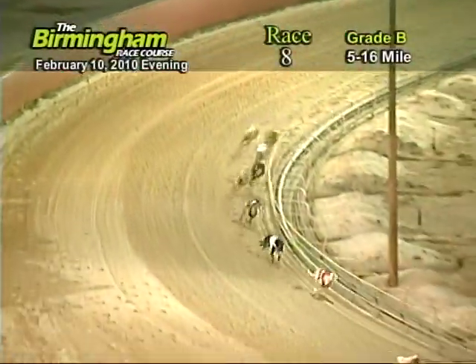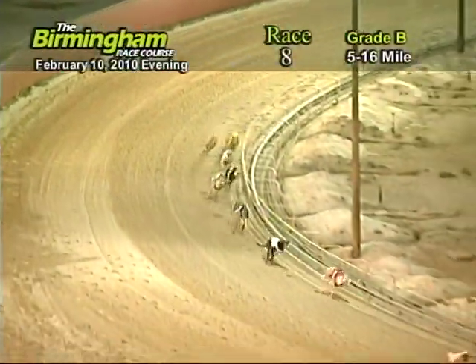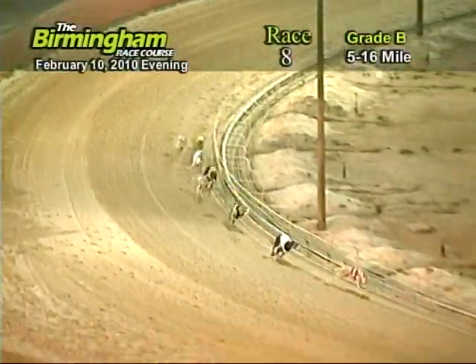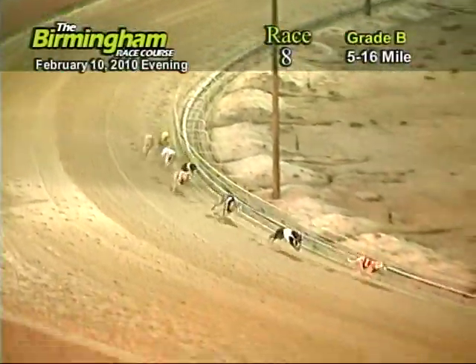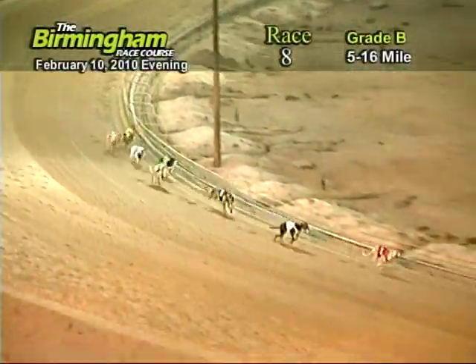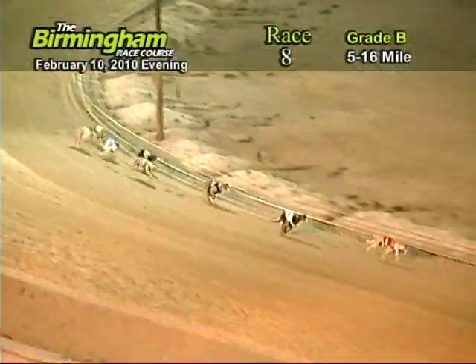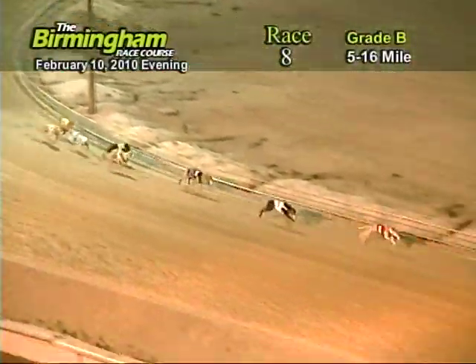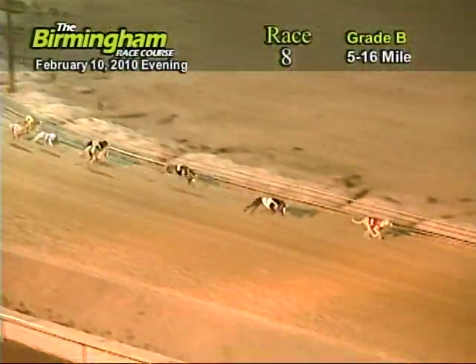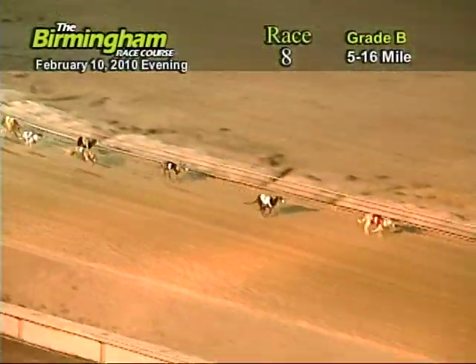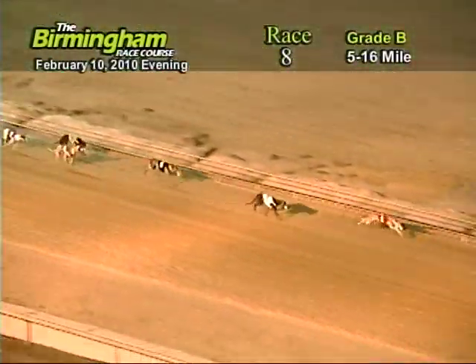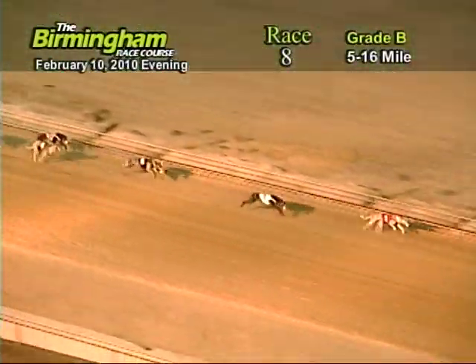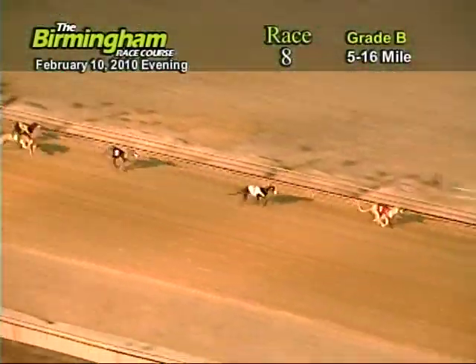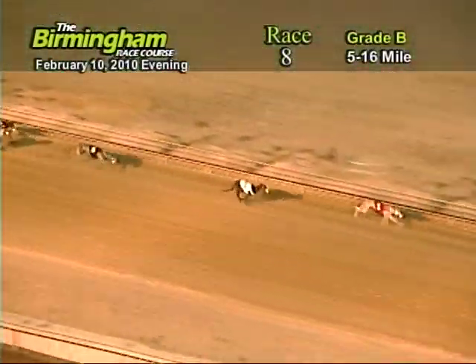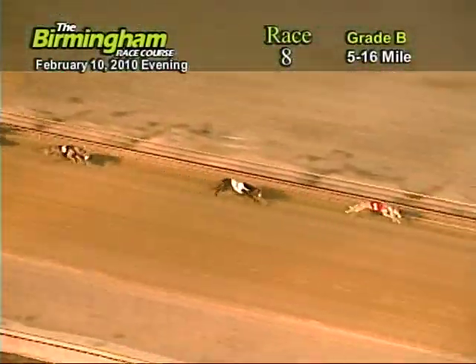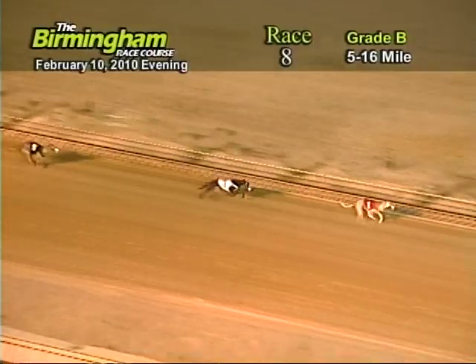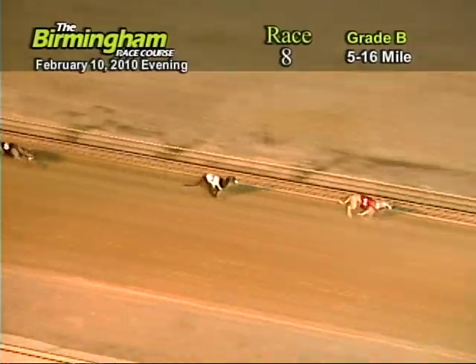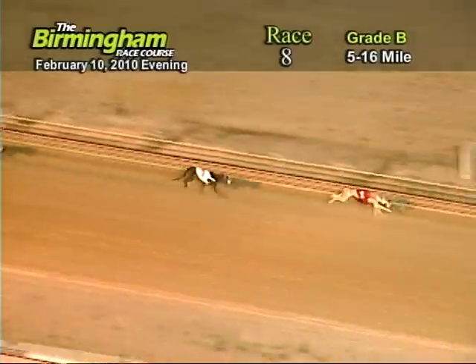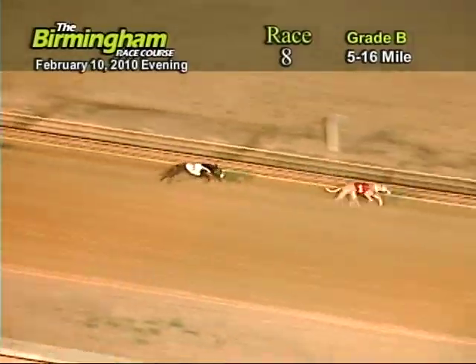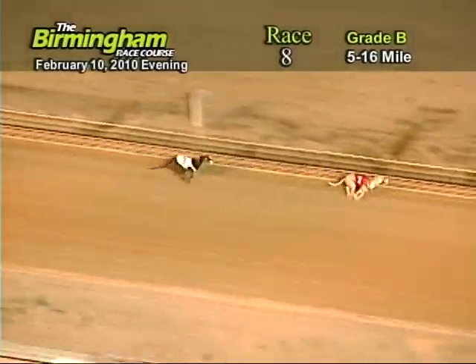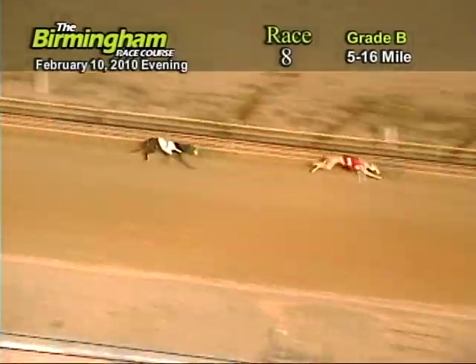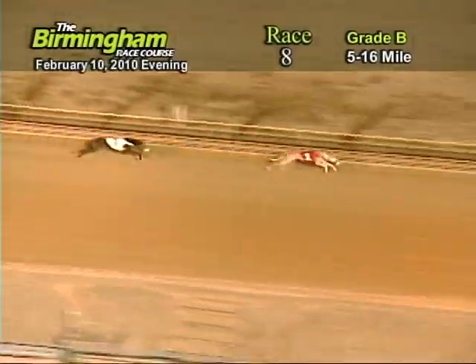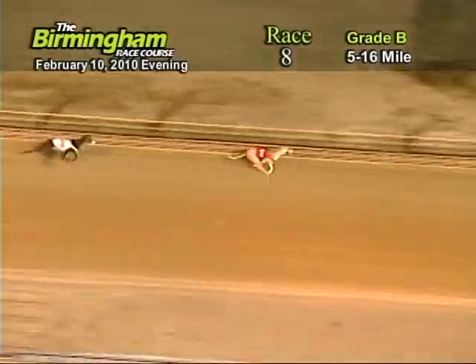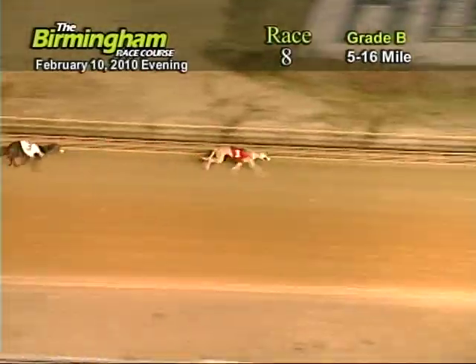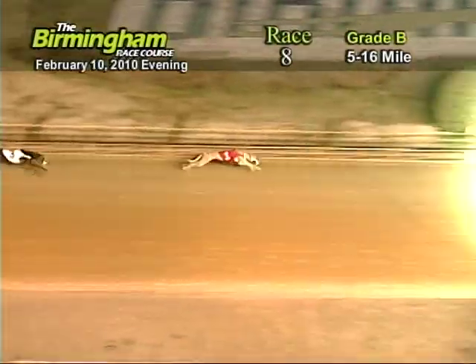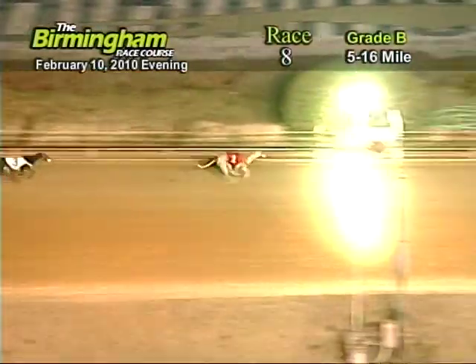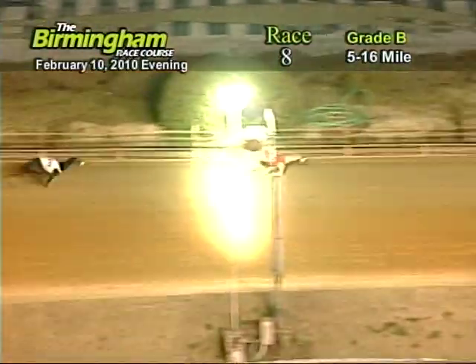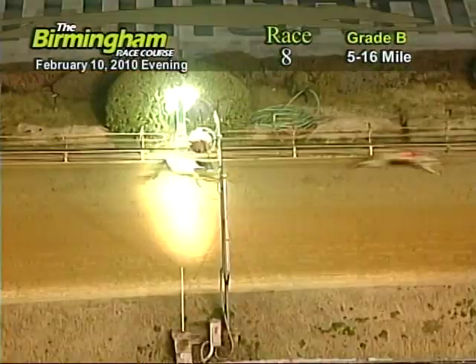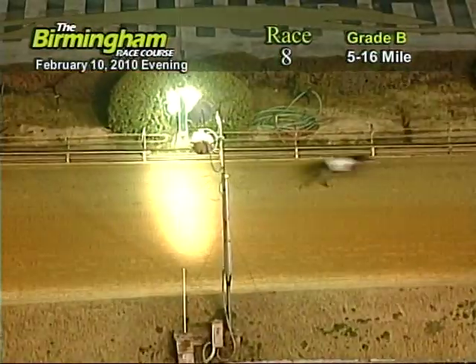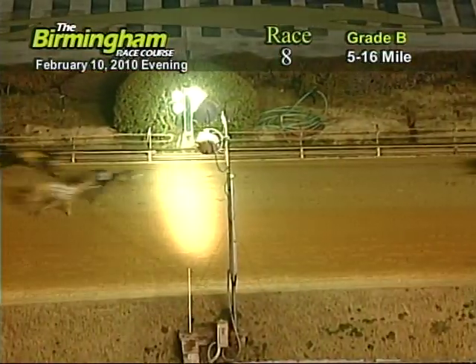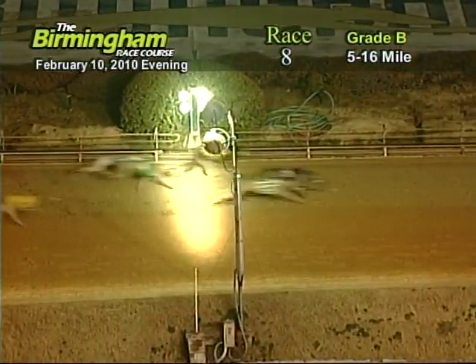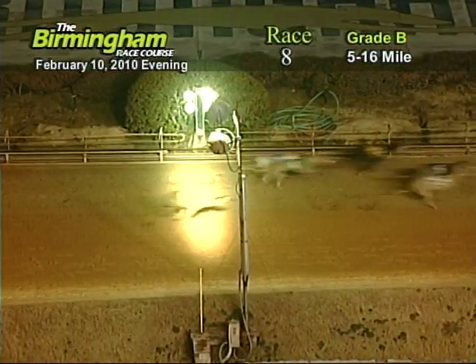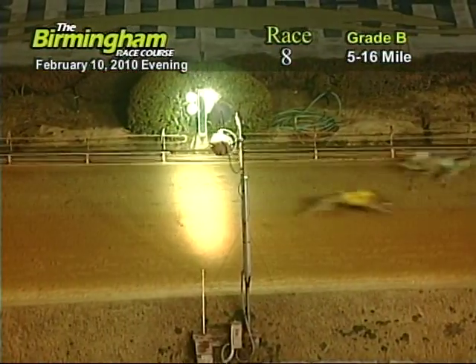As they head down the home stretch, number one holding on to the lead from the three. Now as they go into the water, it's going to be one, three, five, seven, and eight.